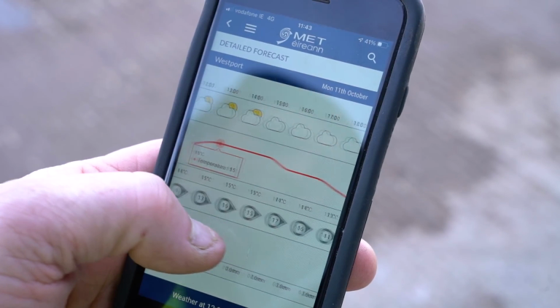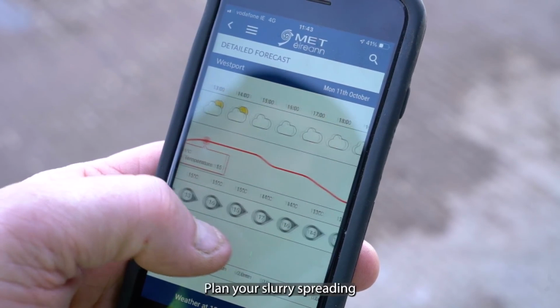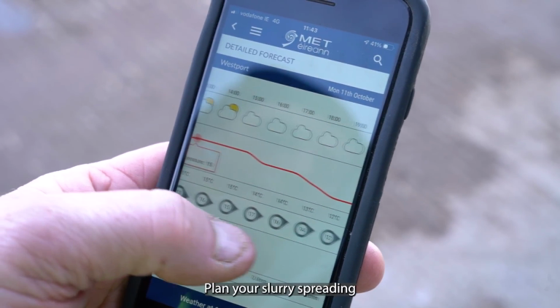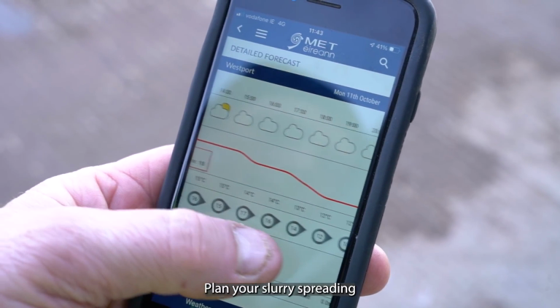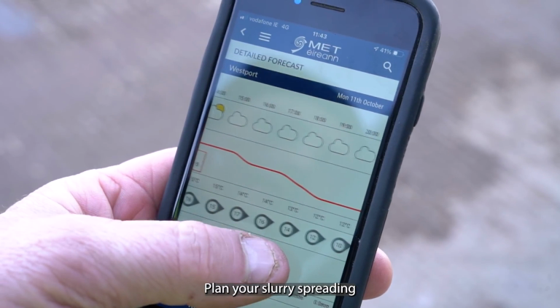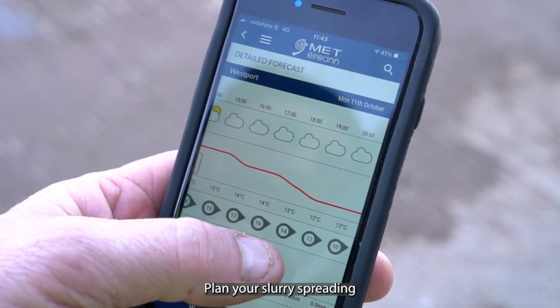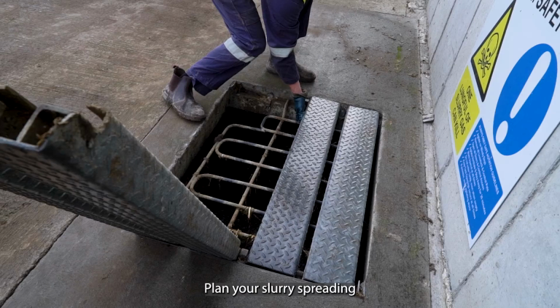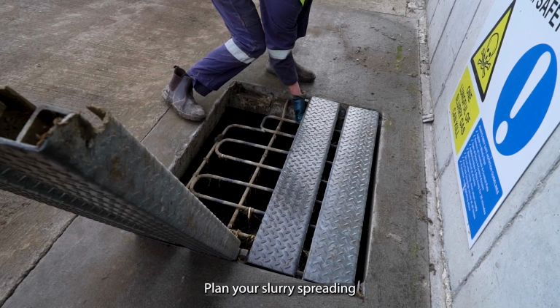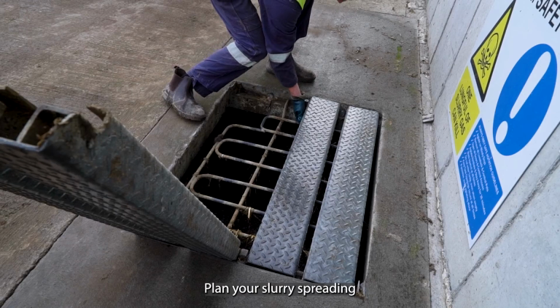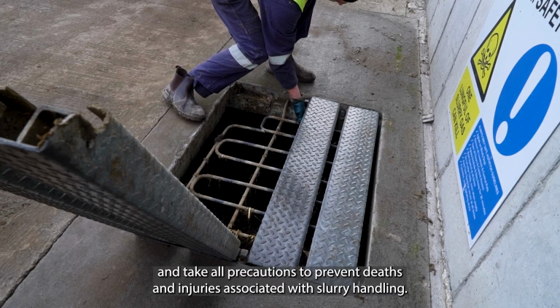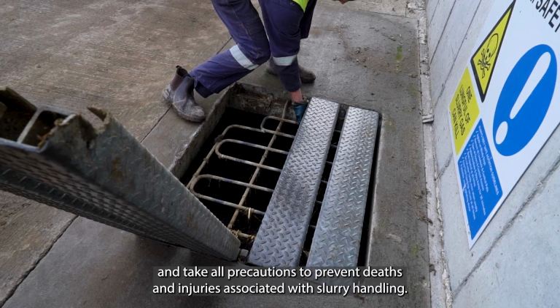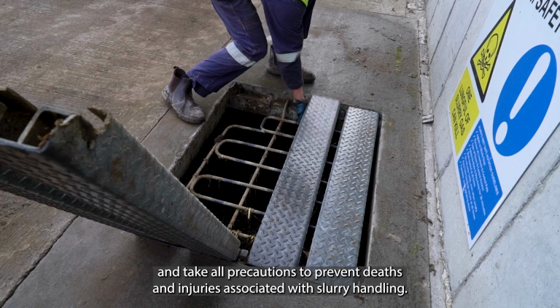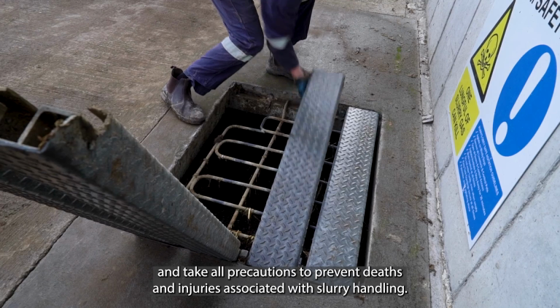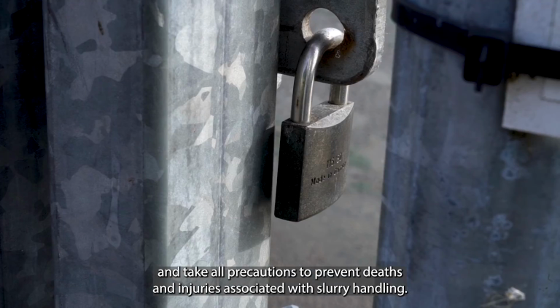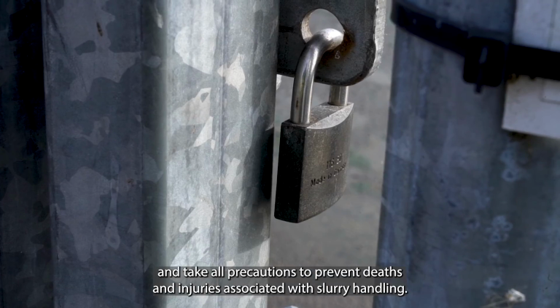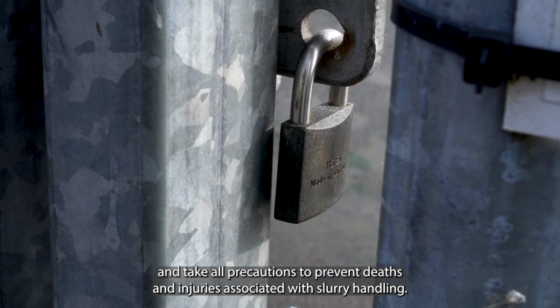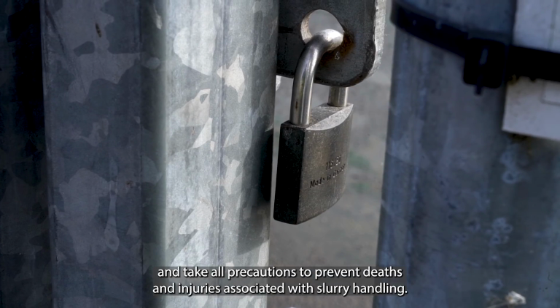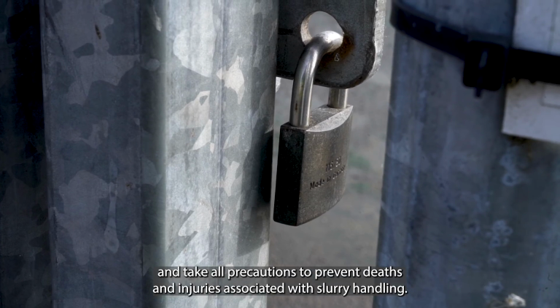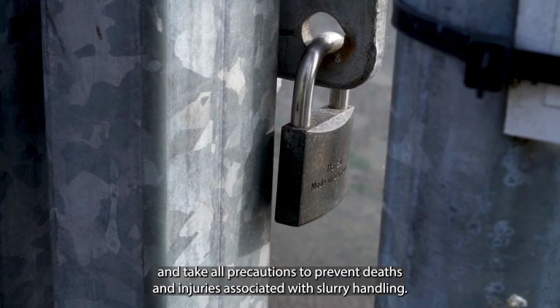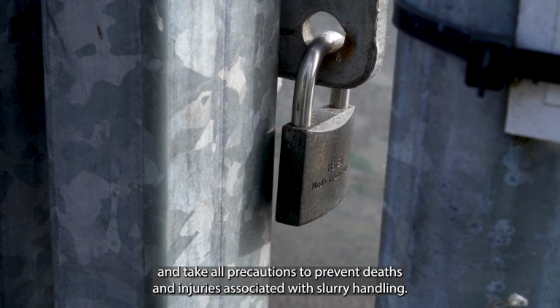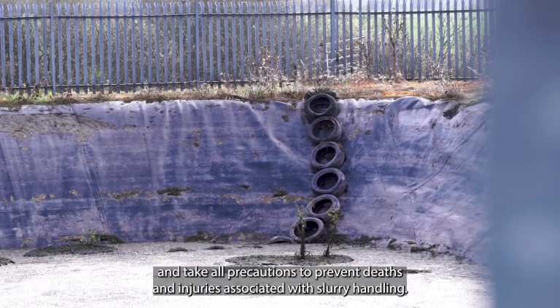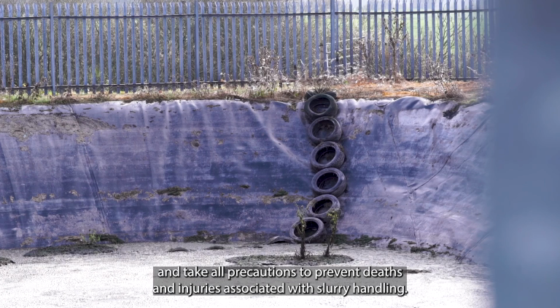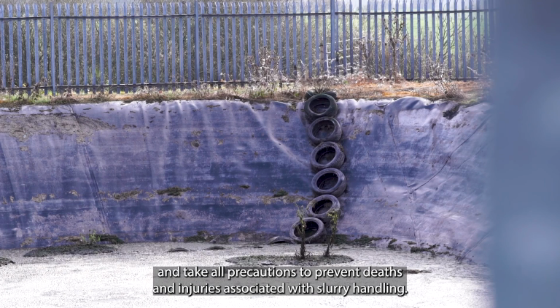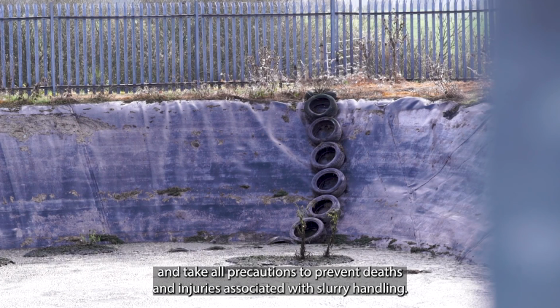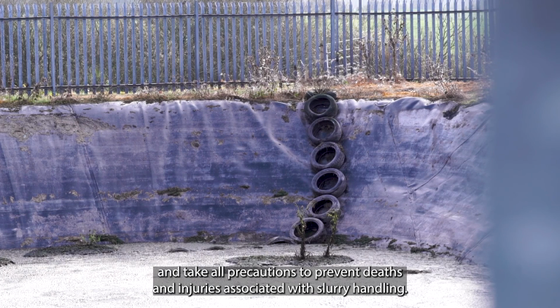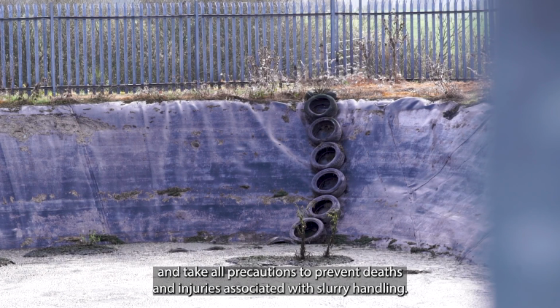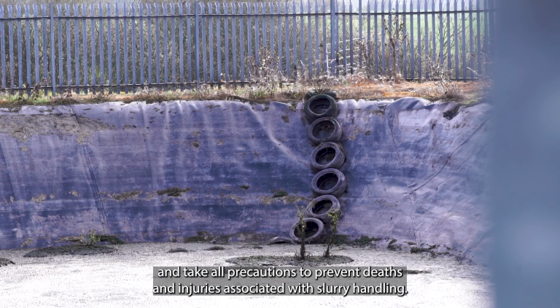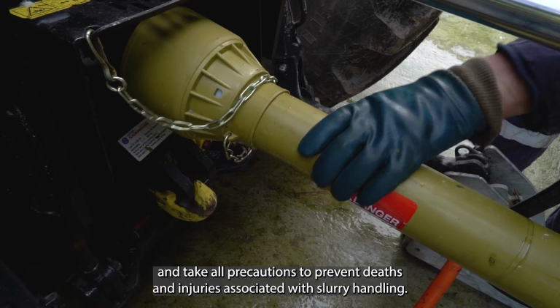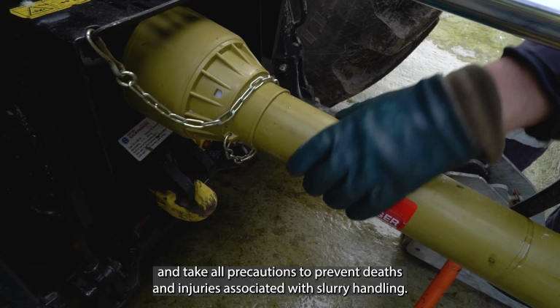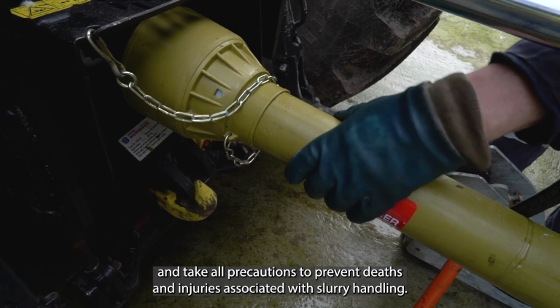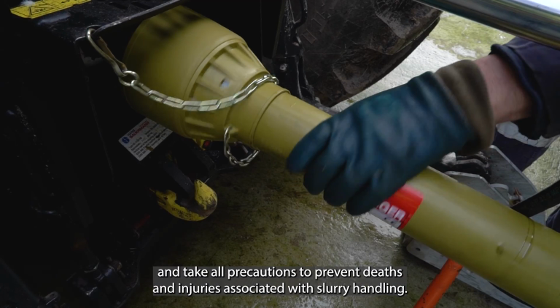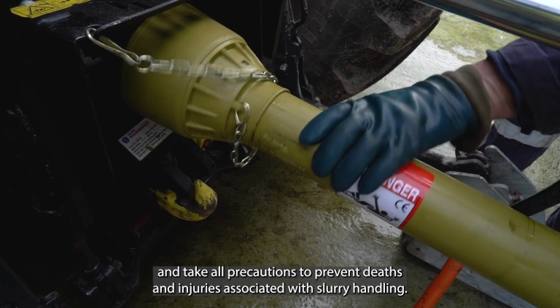Plan your slurry spreading and take all precautions to prevent deaths and injuries associated with slurry handling.